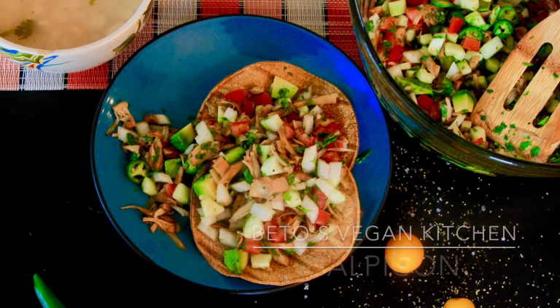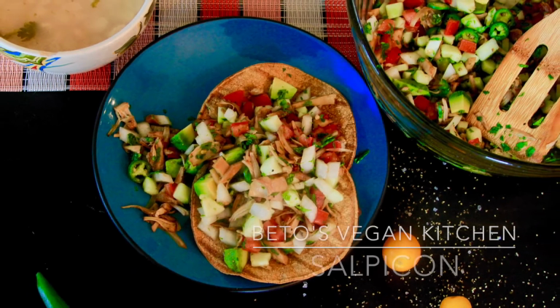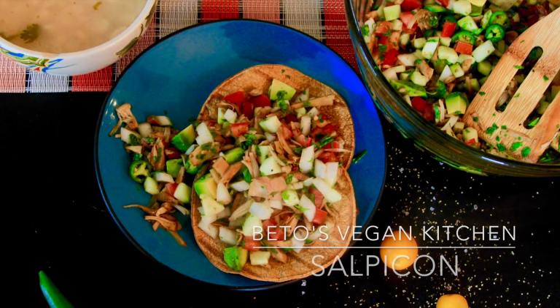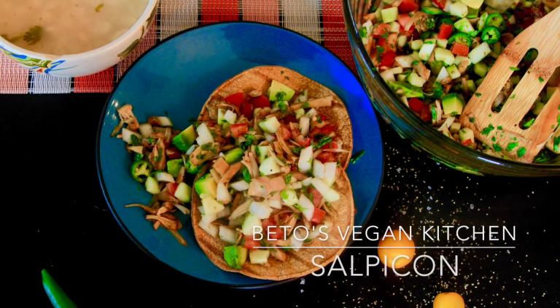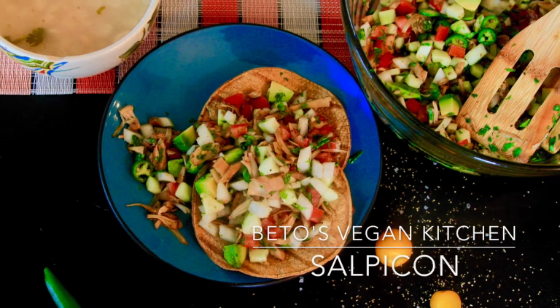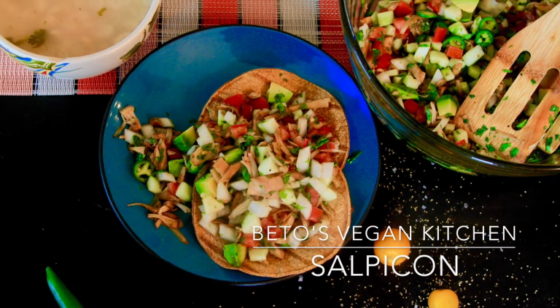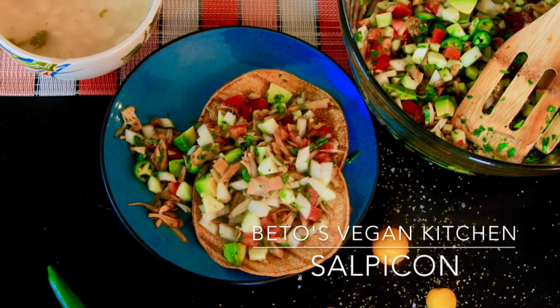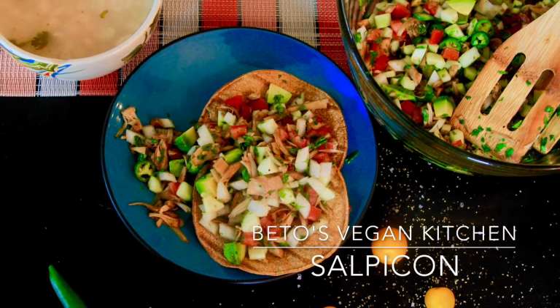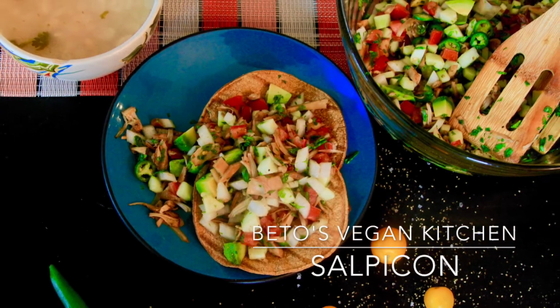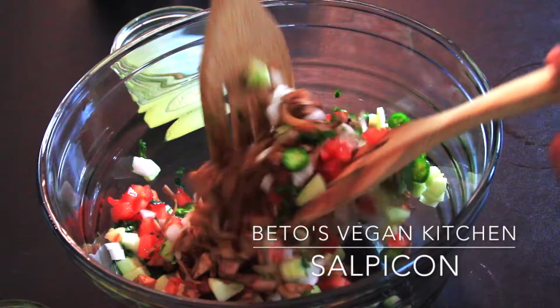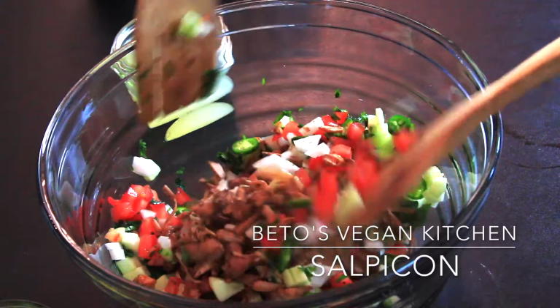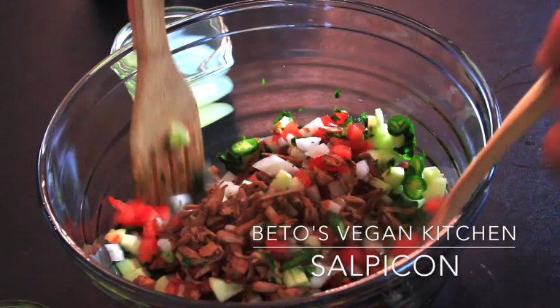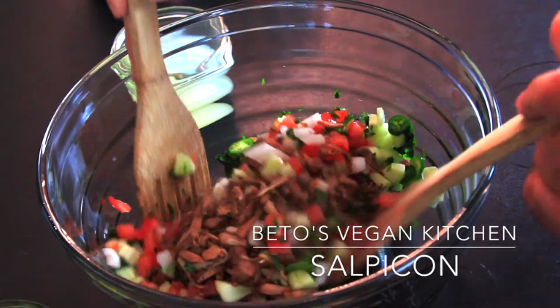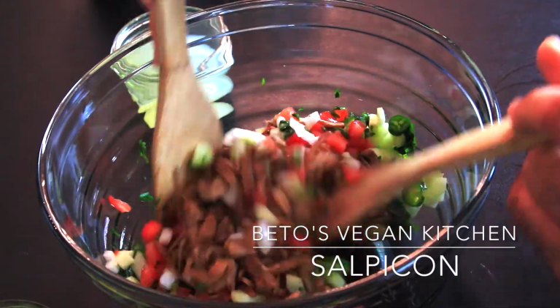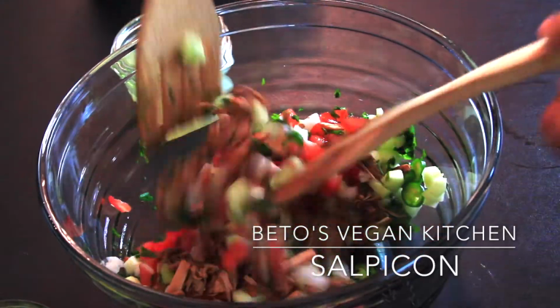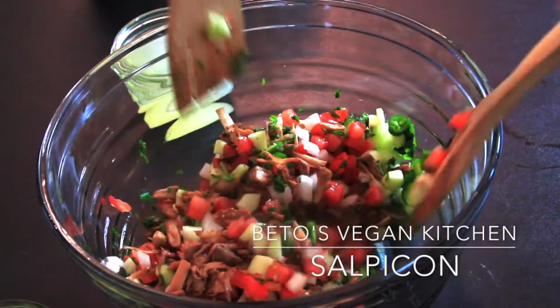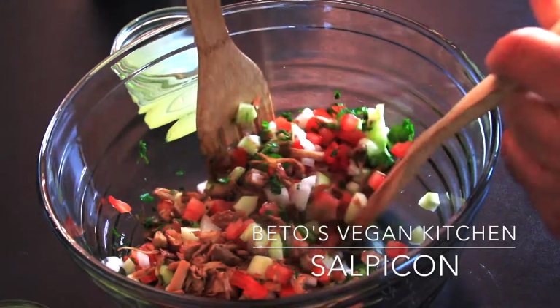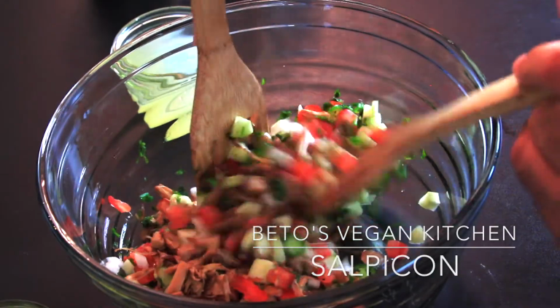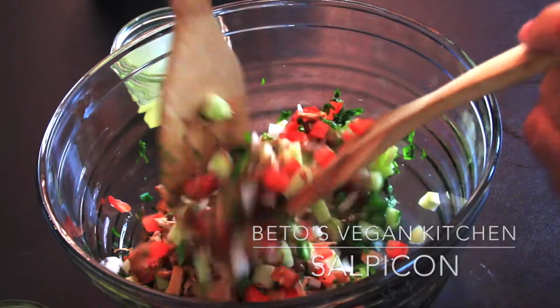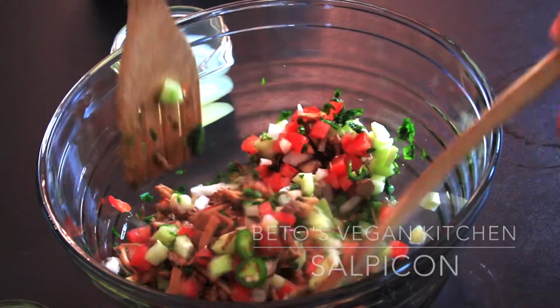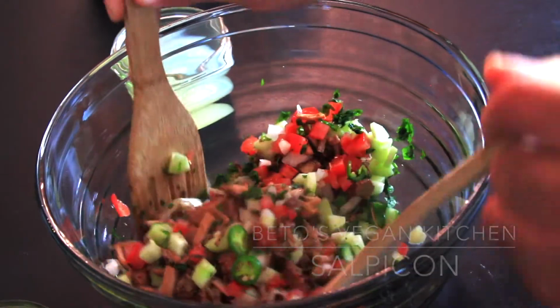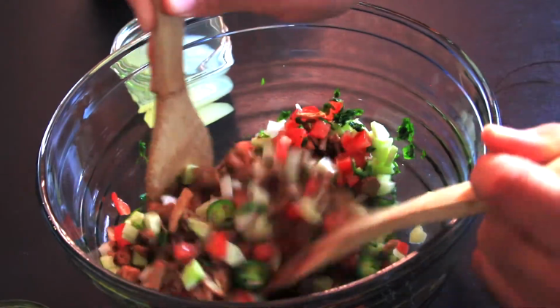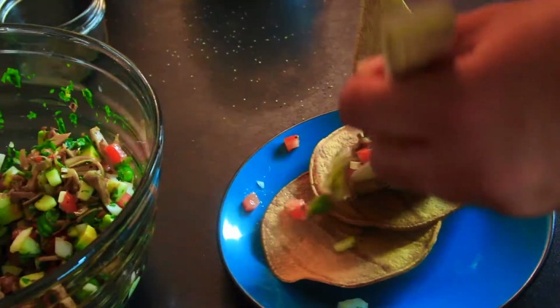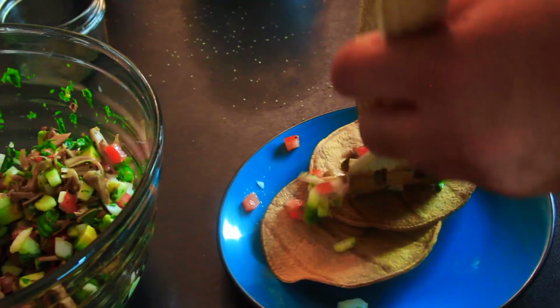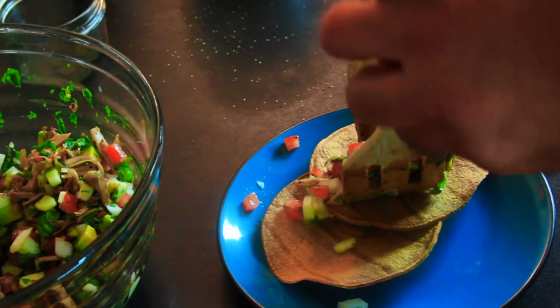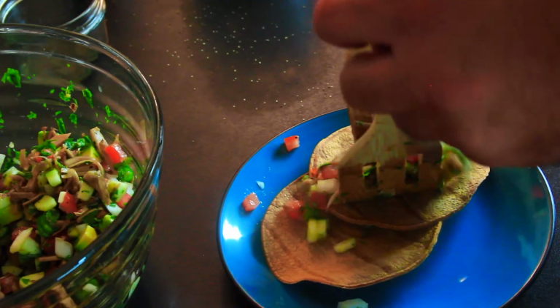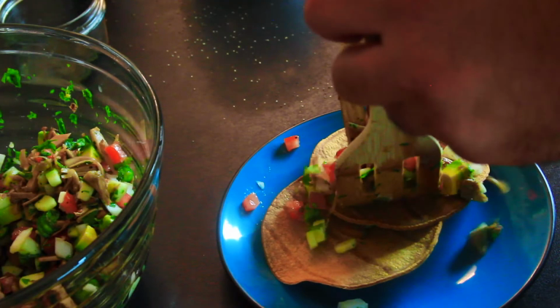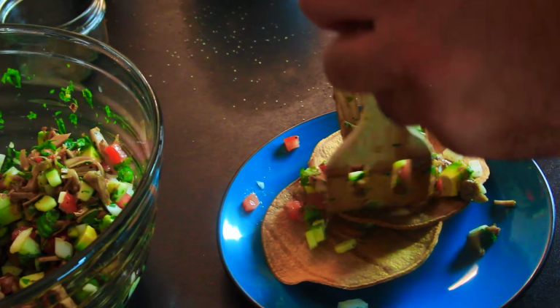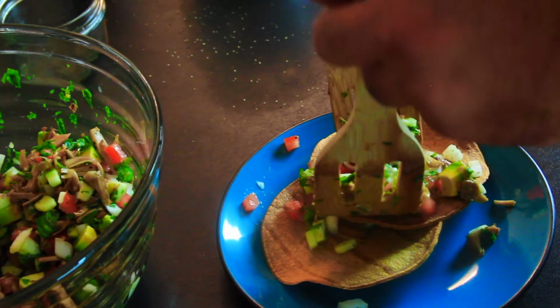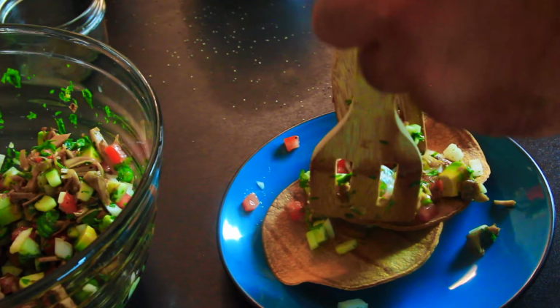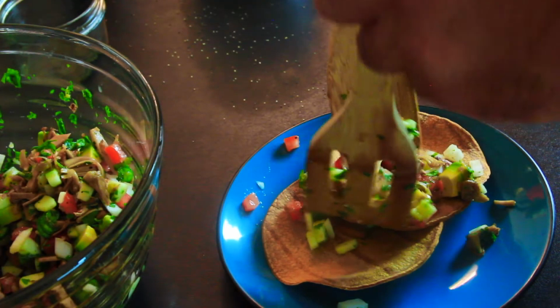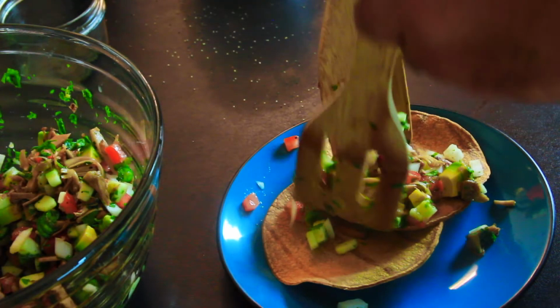Hi neighbors, welcome to Beto's Vegan Kitchen. Today we're going to make vegan salpicón using jackfruit.